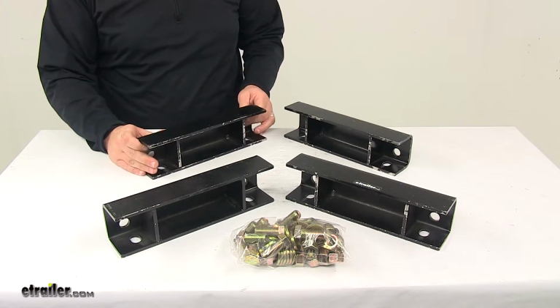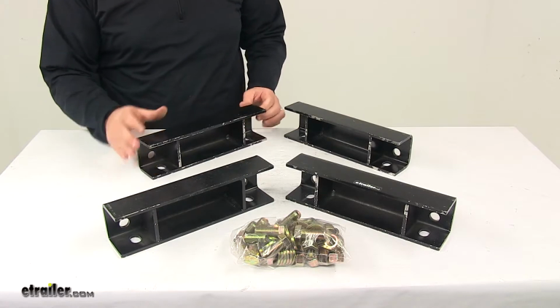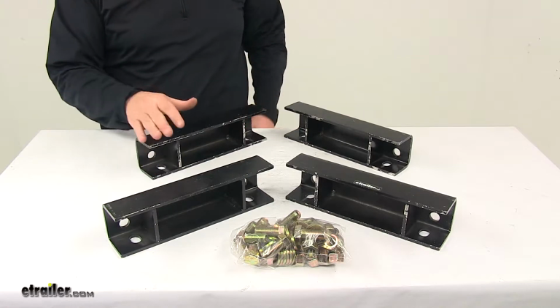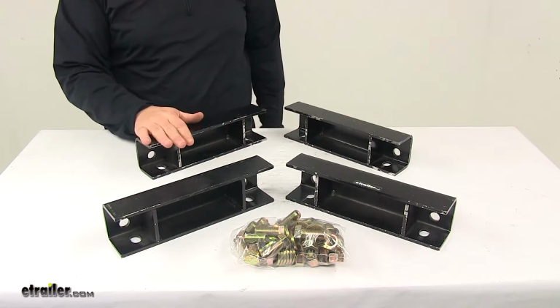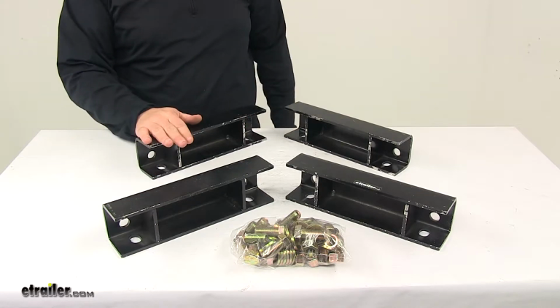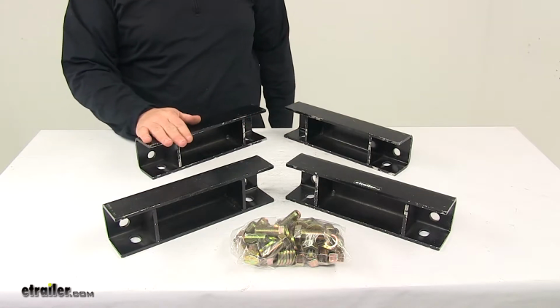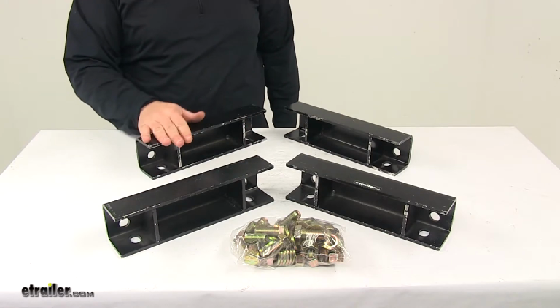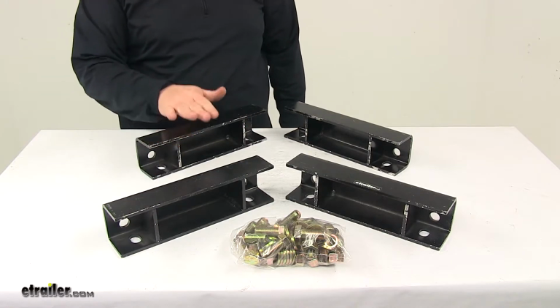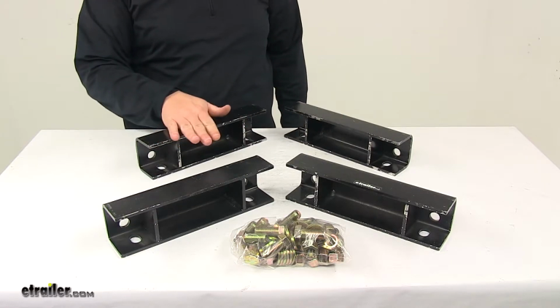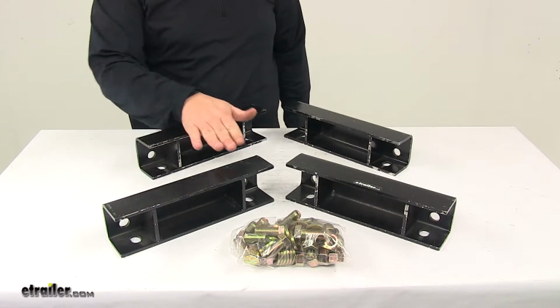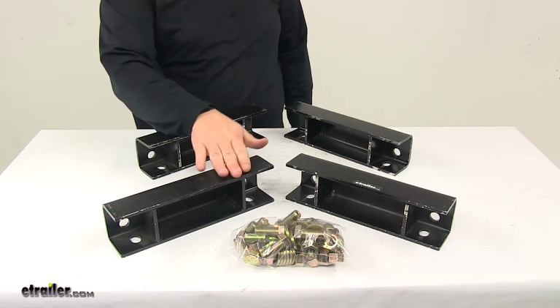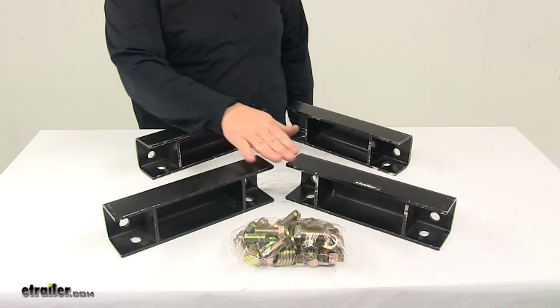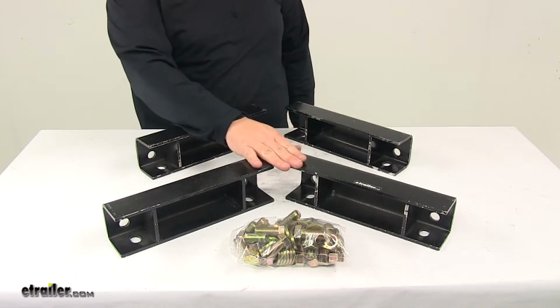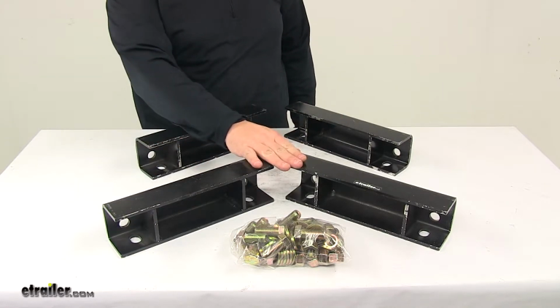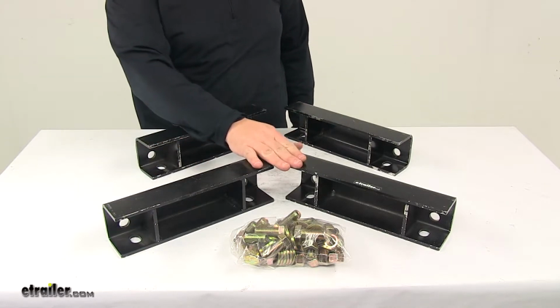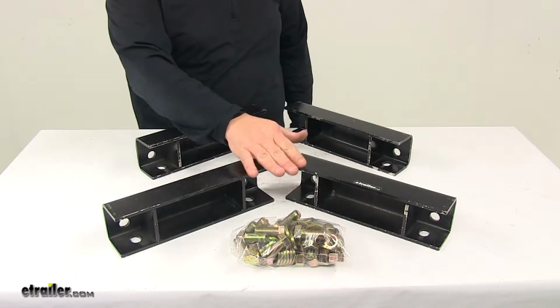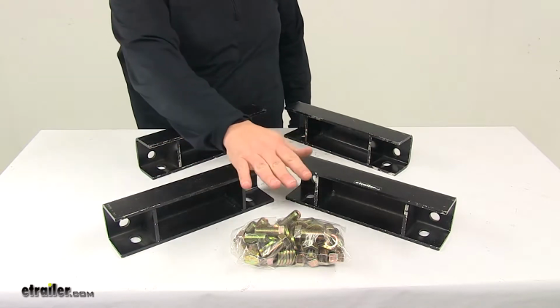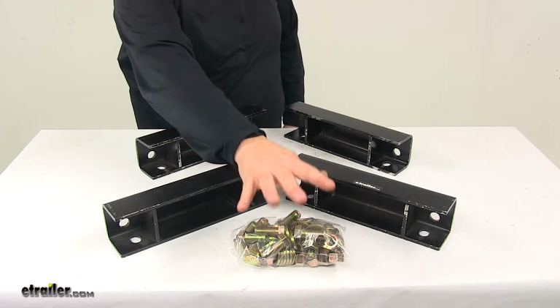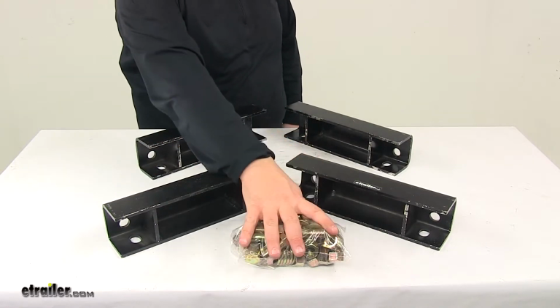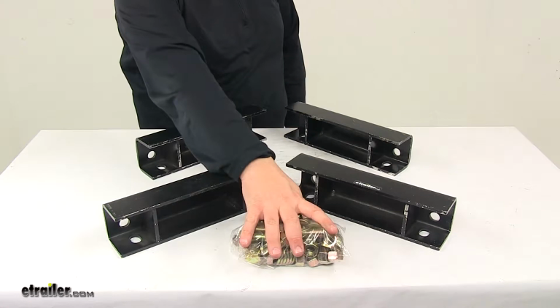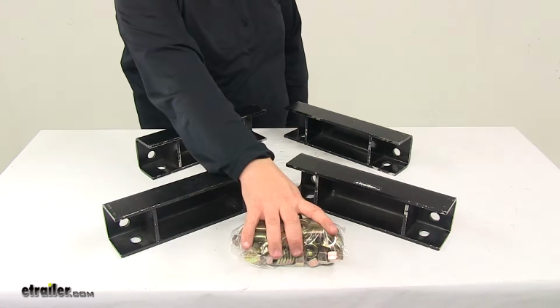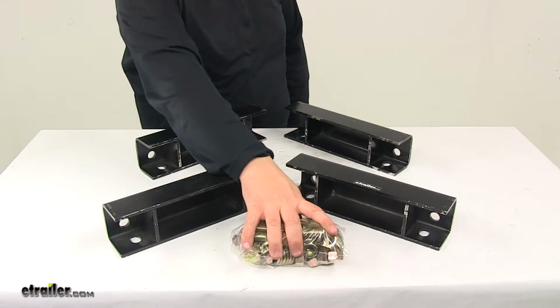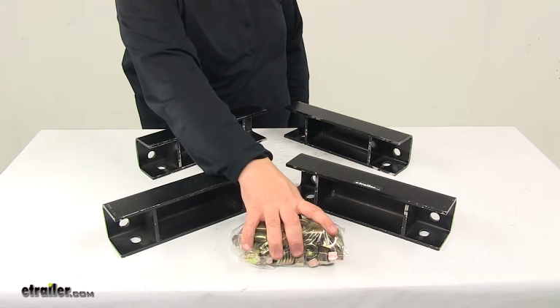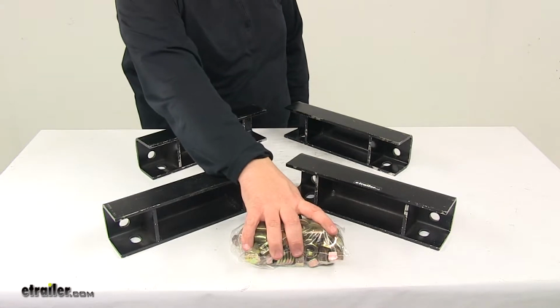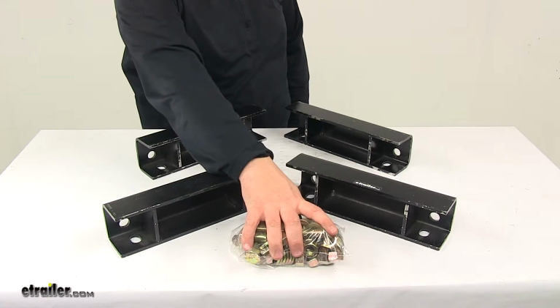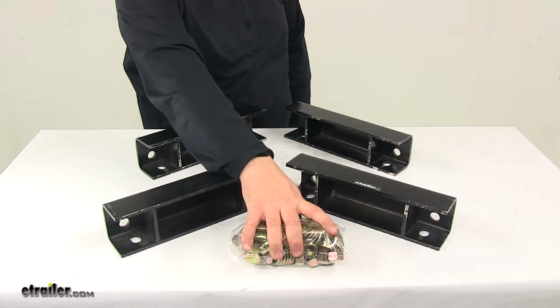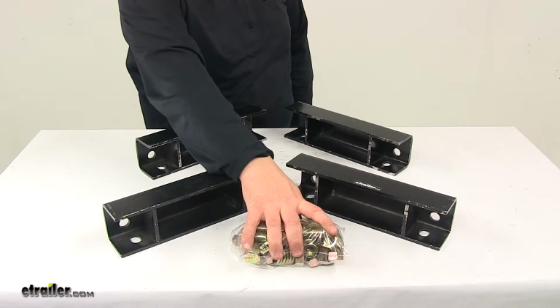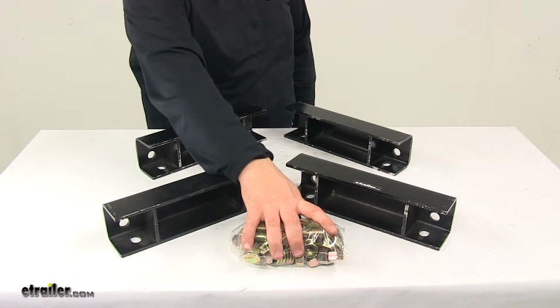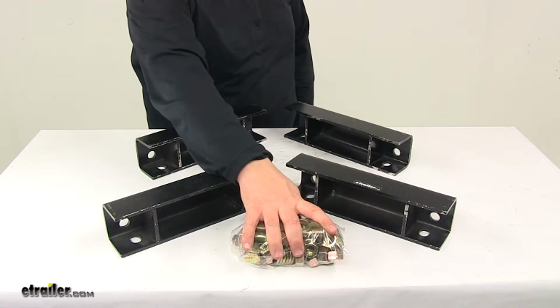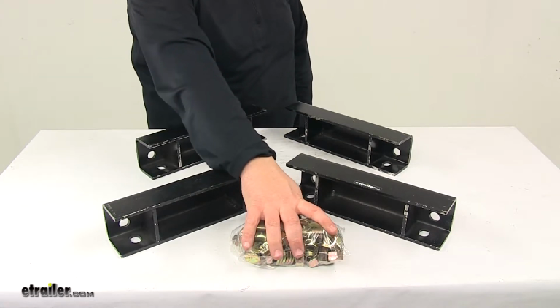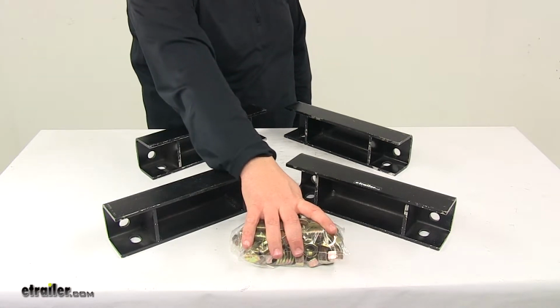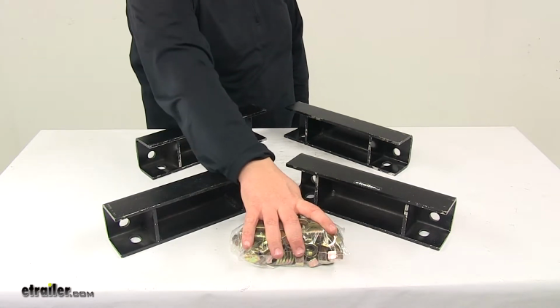With this kit you get four frame spacers and all the necessary installation hardware needed to complete the process.